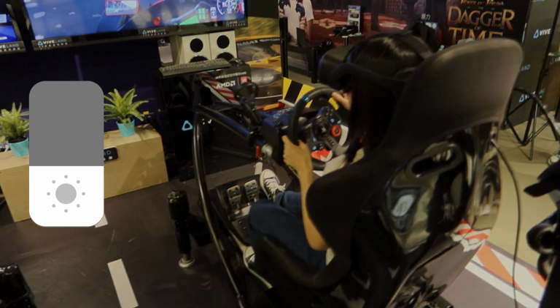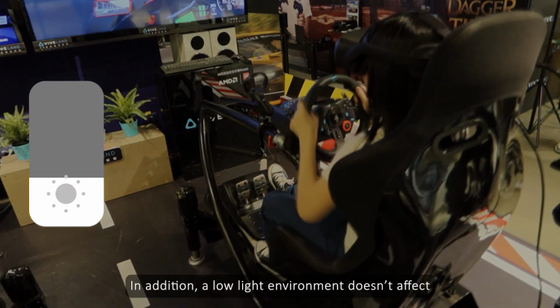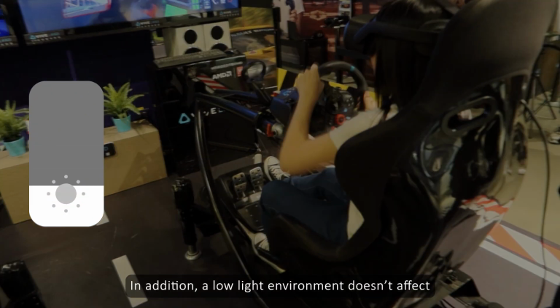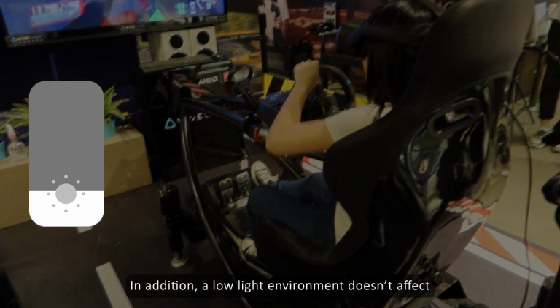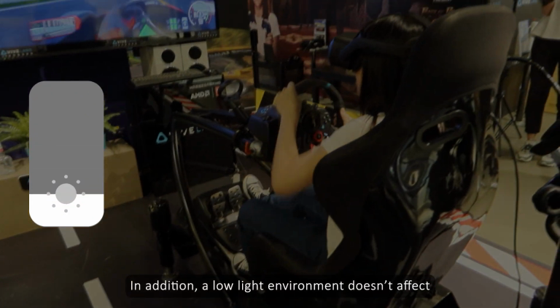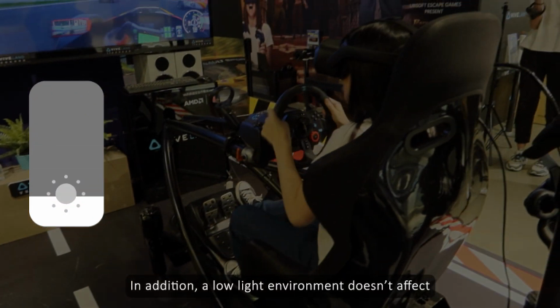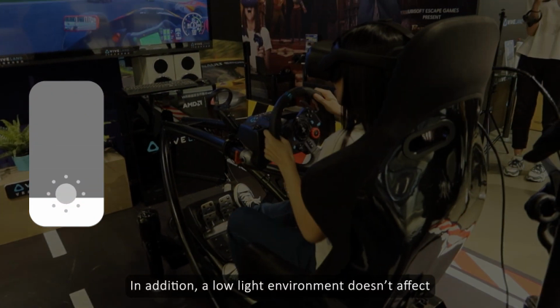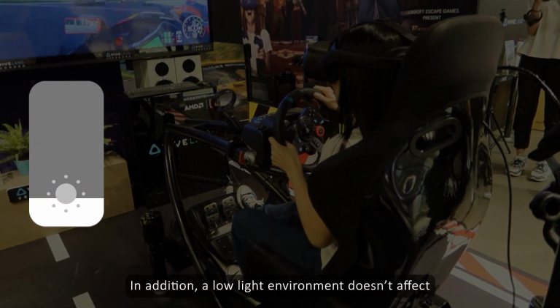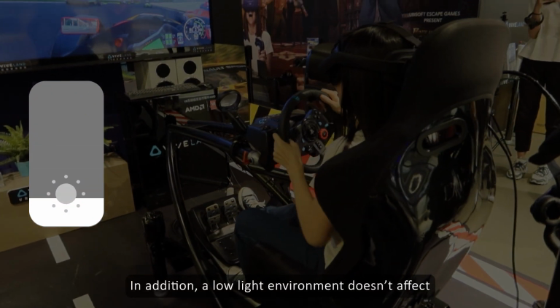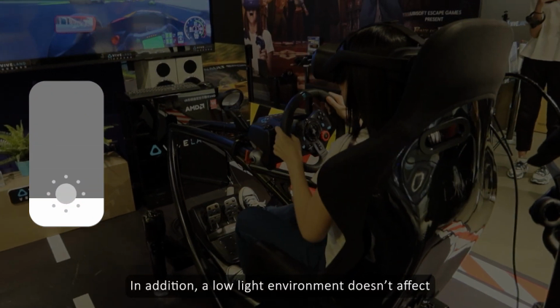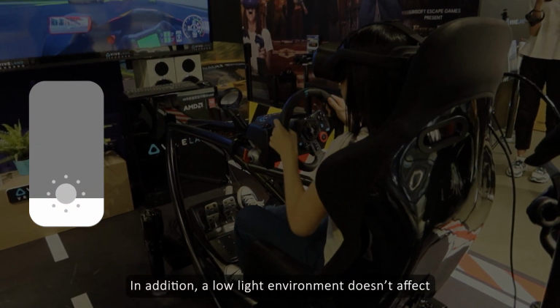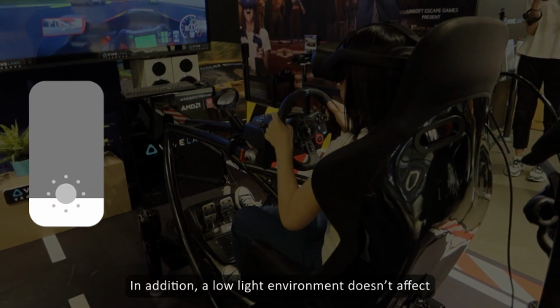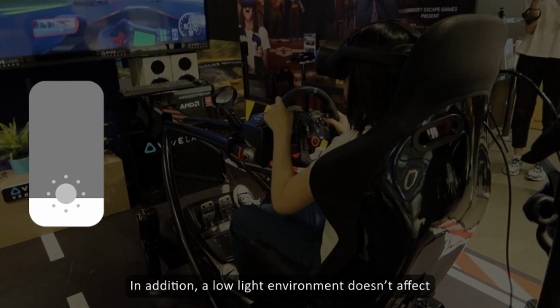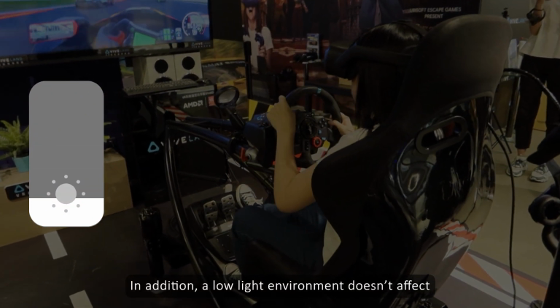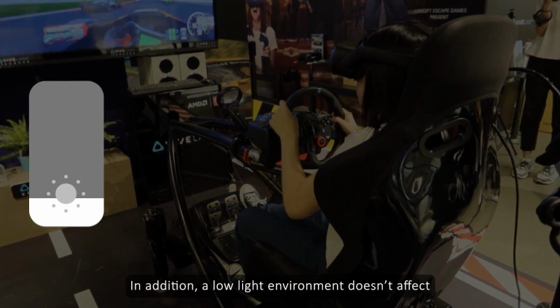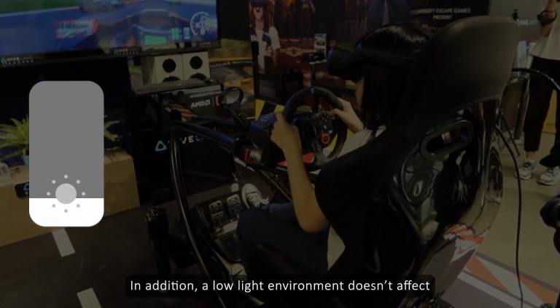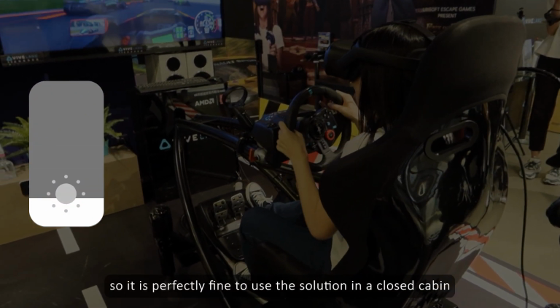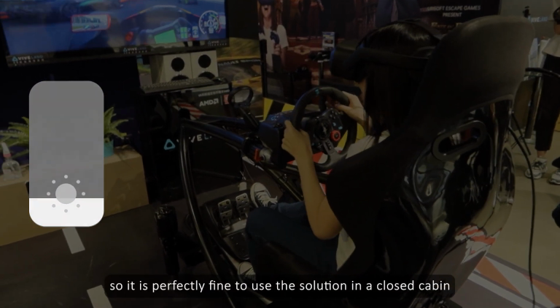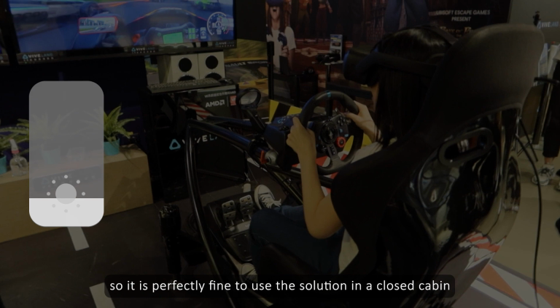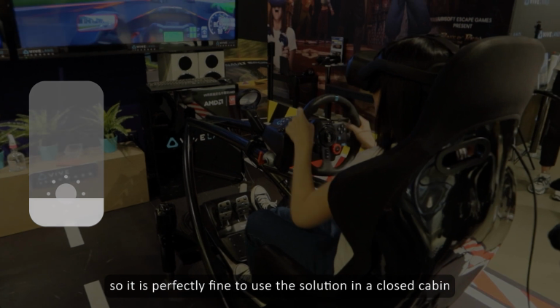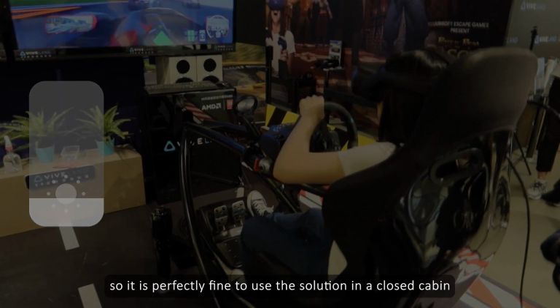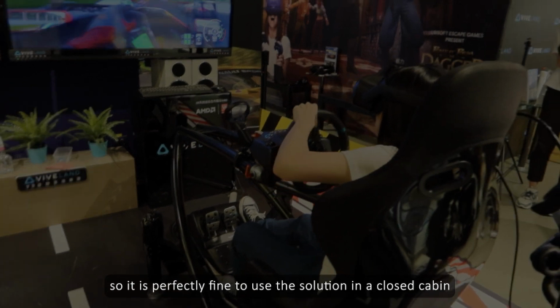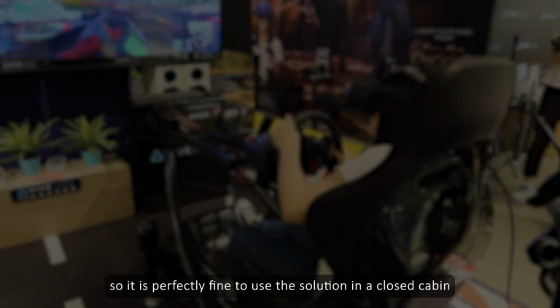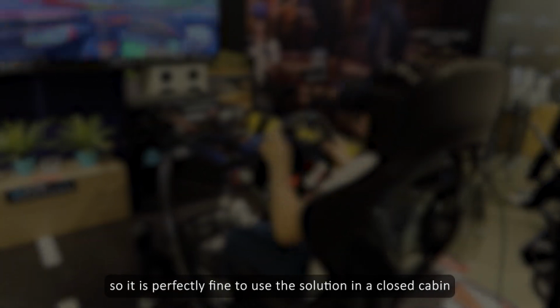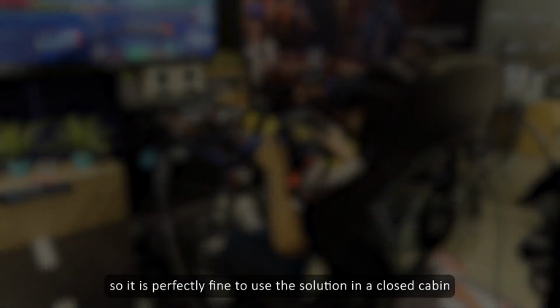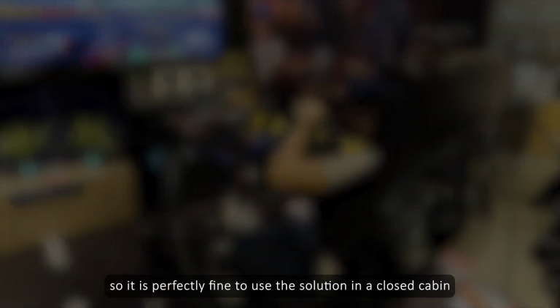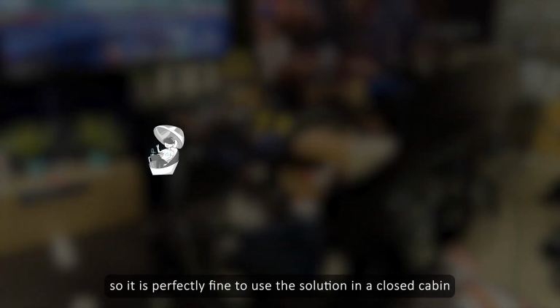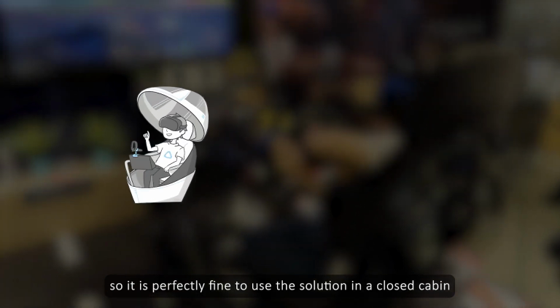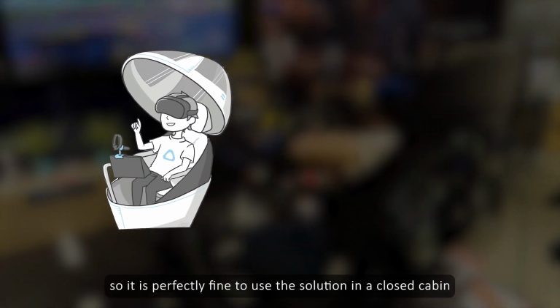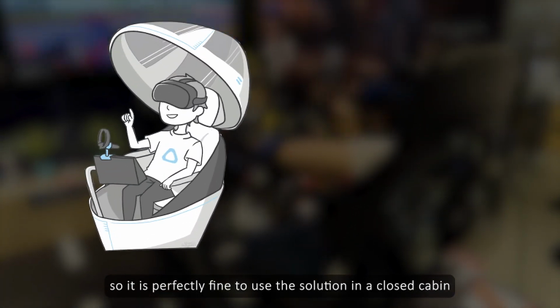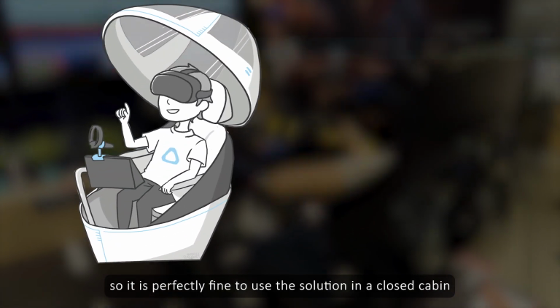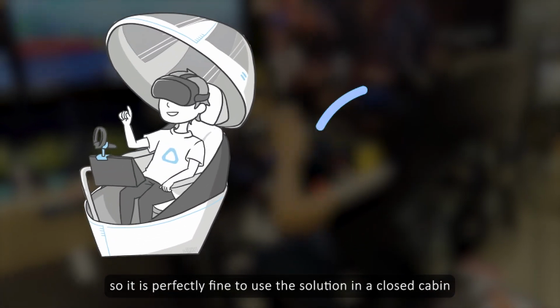In addition, a low-light environment doesn't affect performance, so it is perfectly fine to use the solution in a closed cabin.